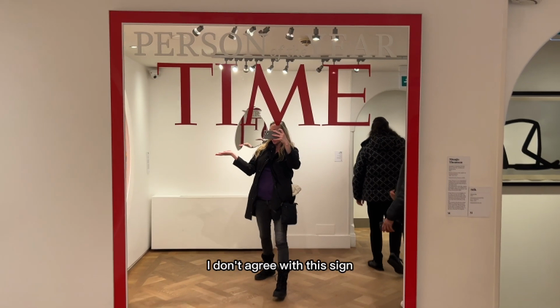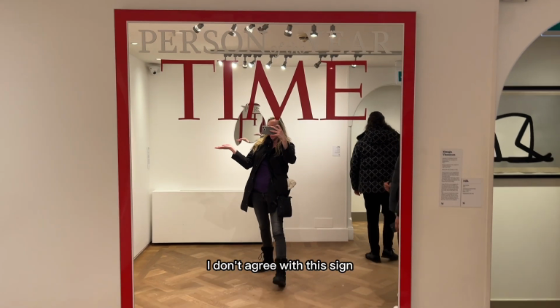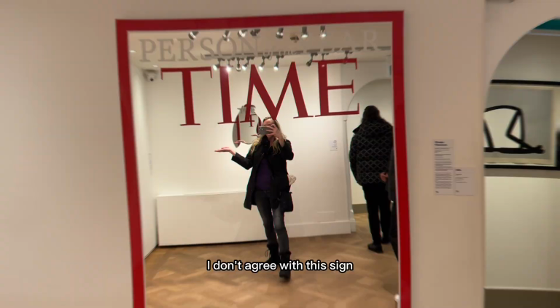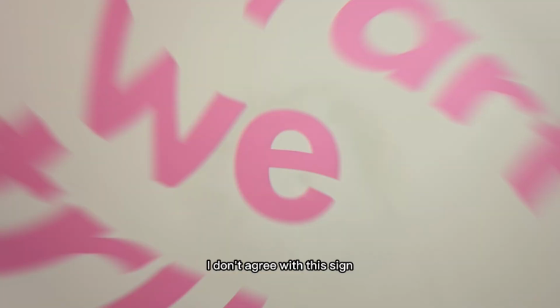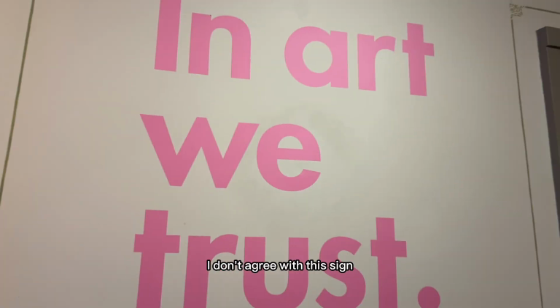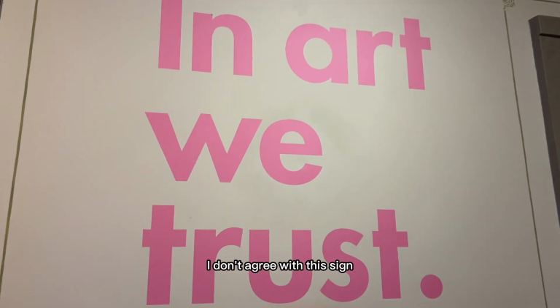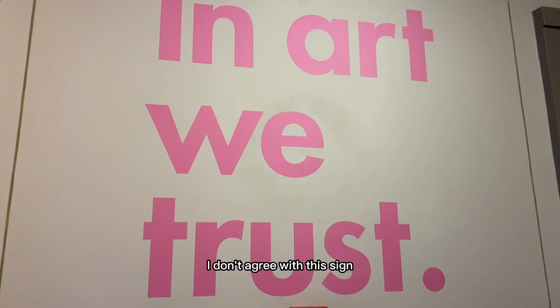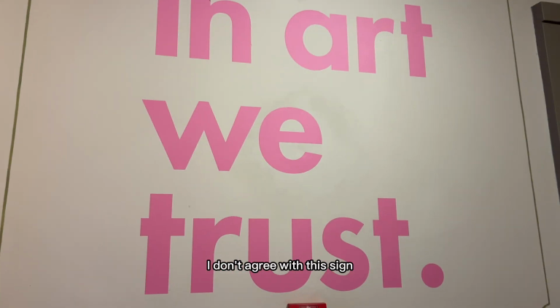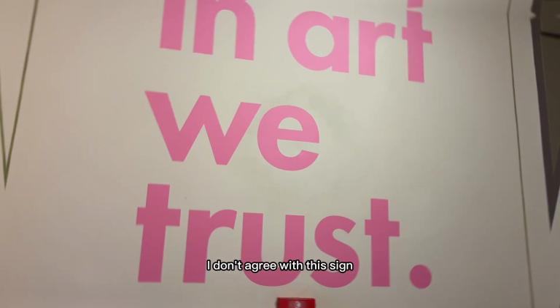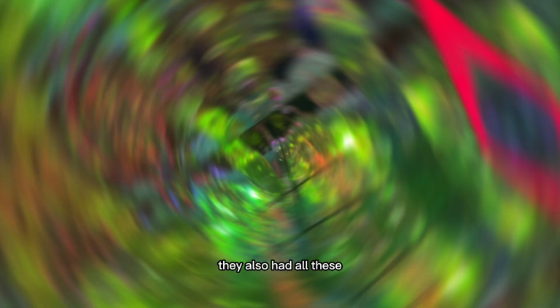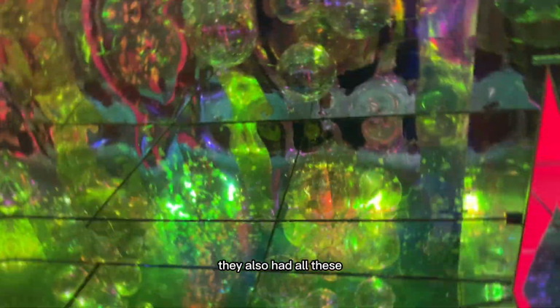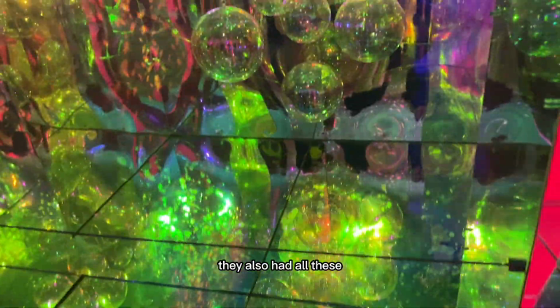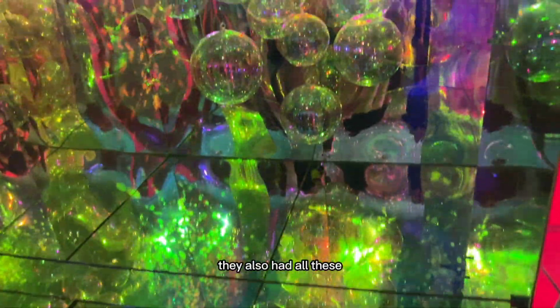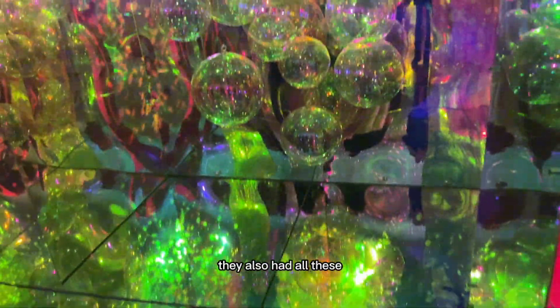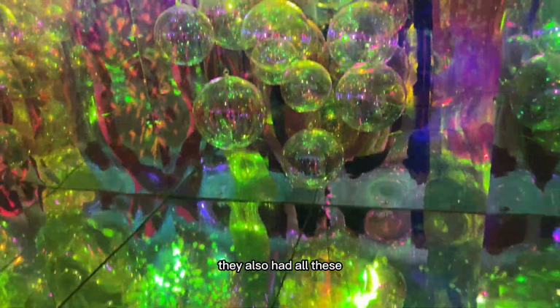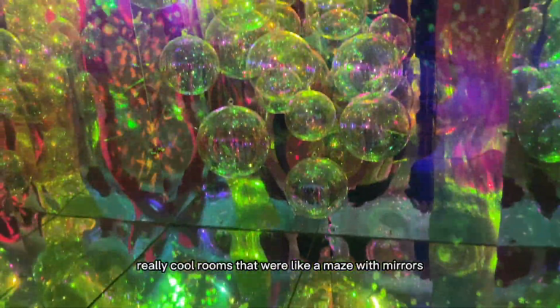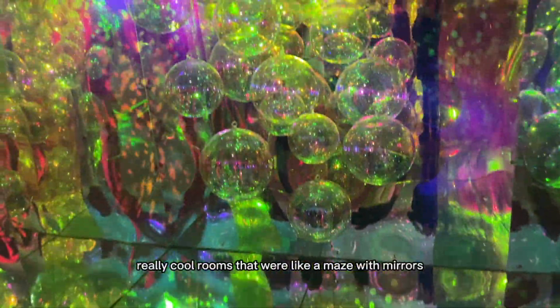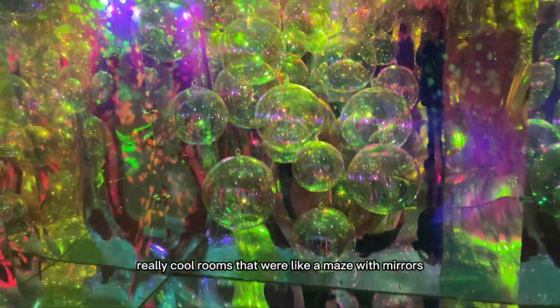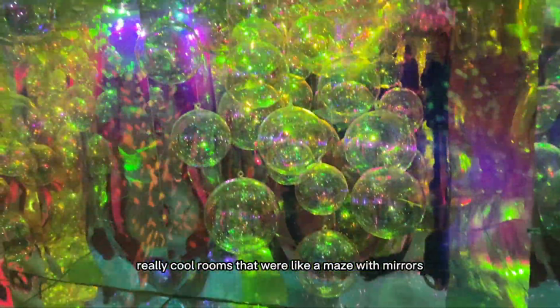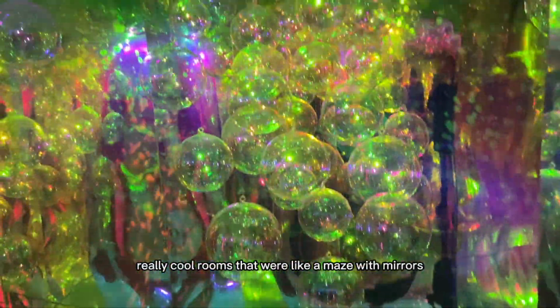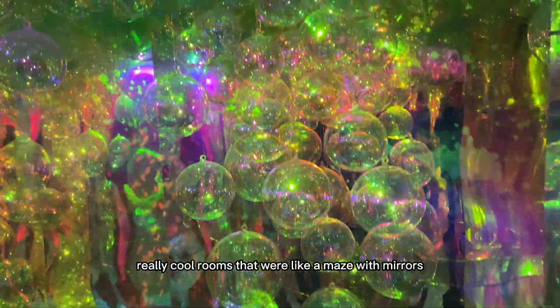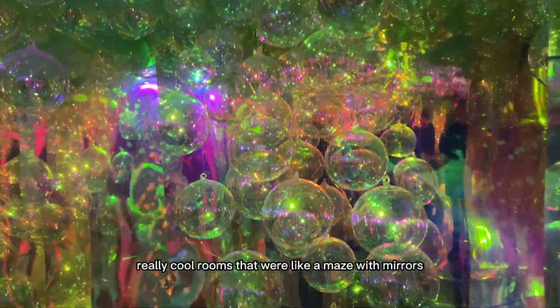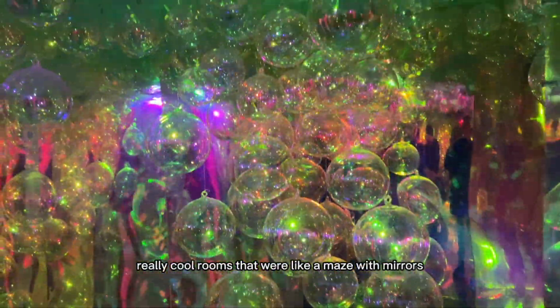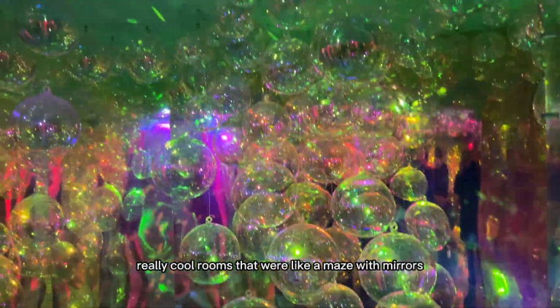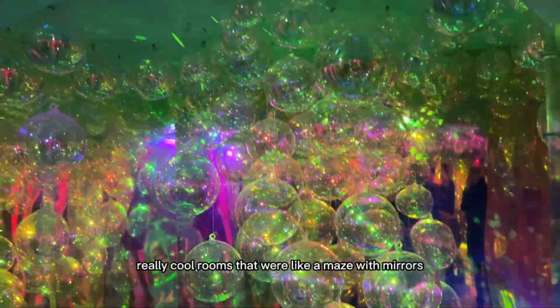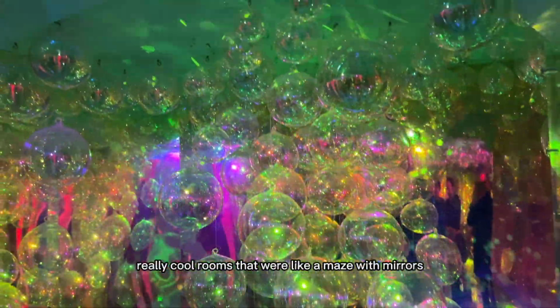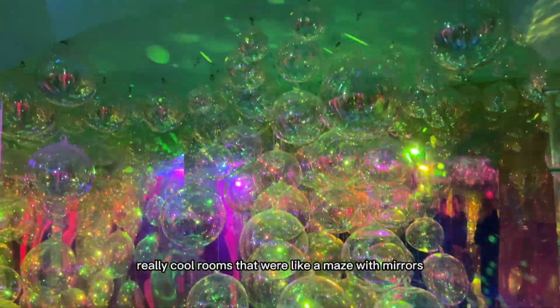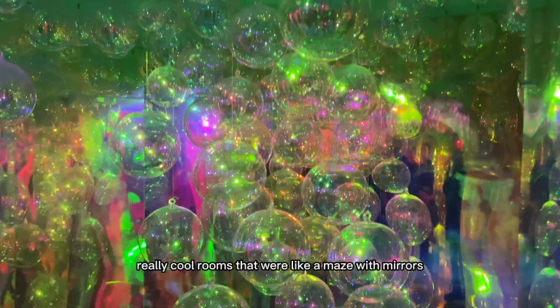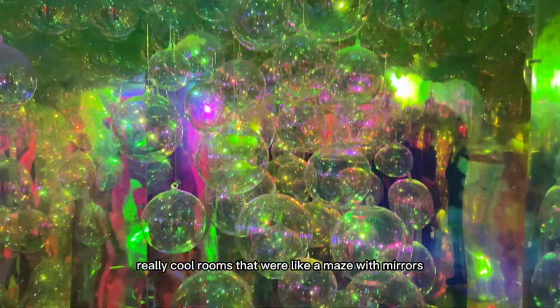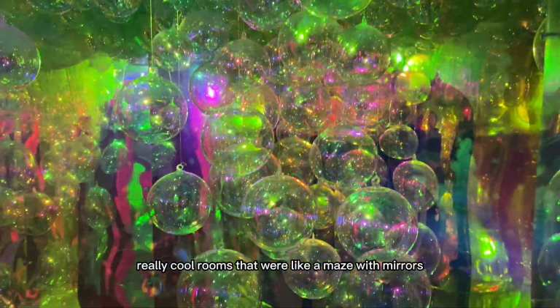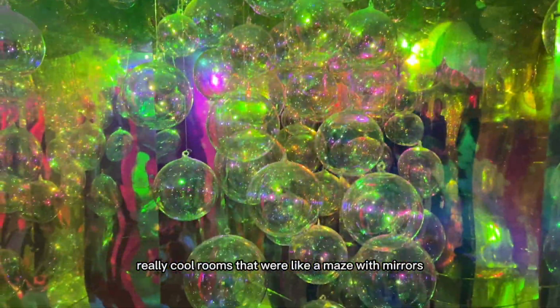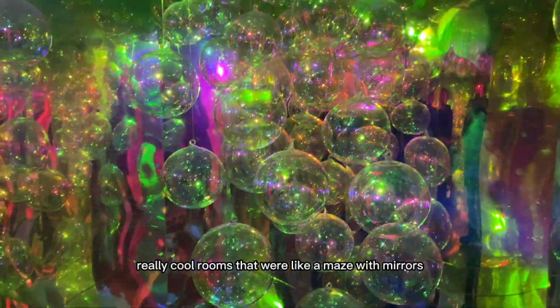I don't agree with this sign. And they also had all these really cool rooms that were like a maze with mirrors.